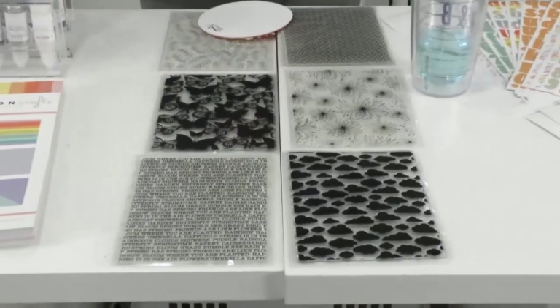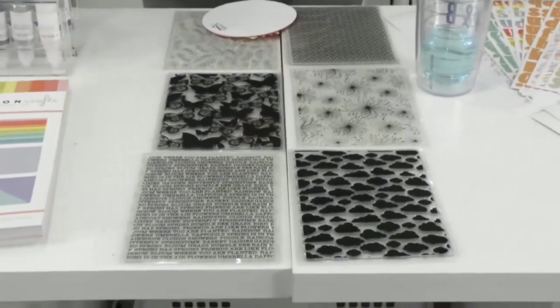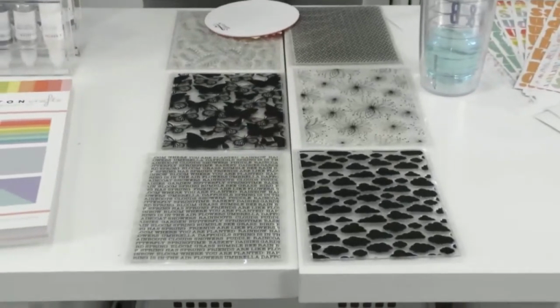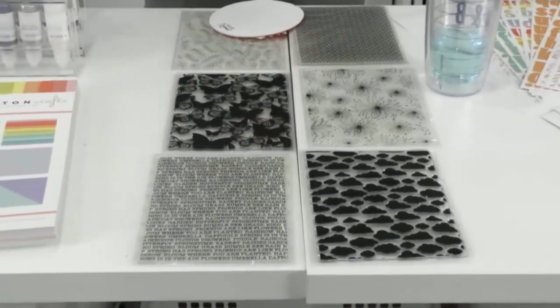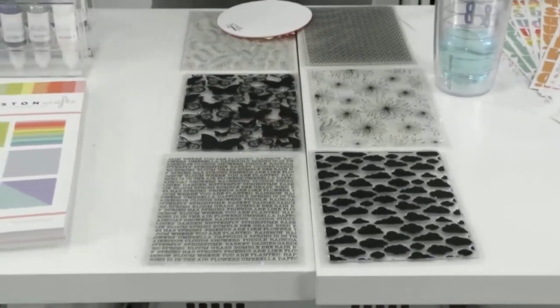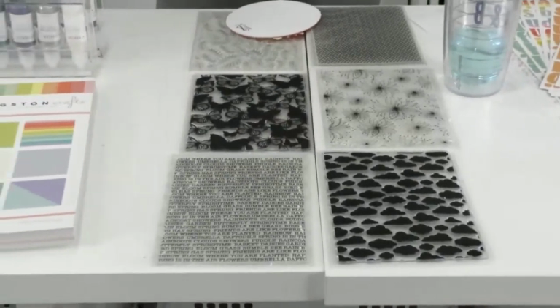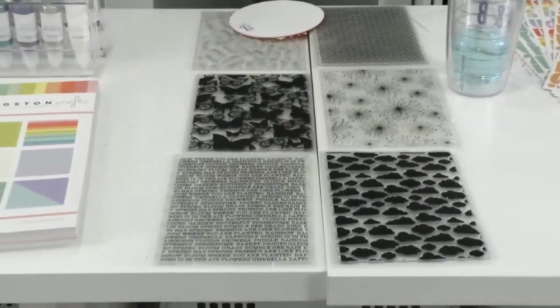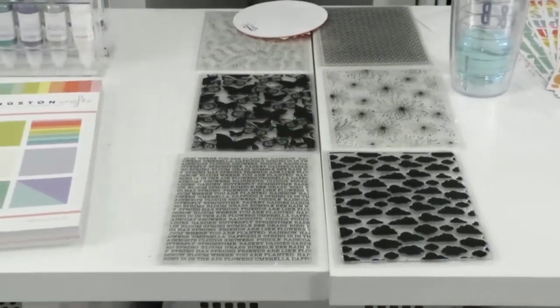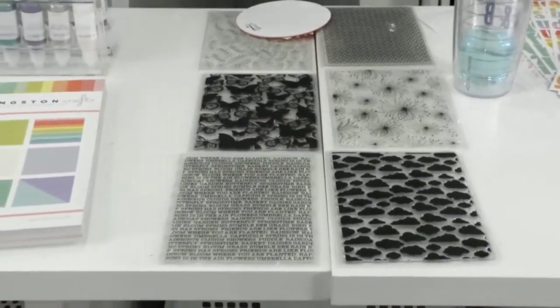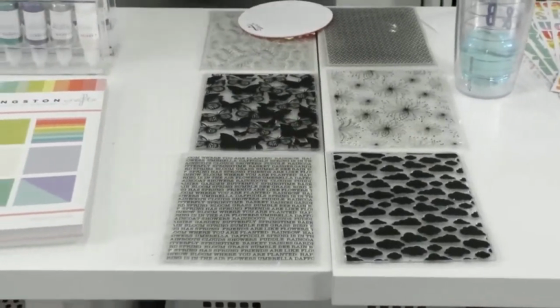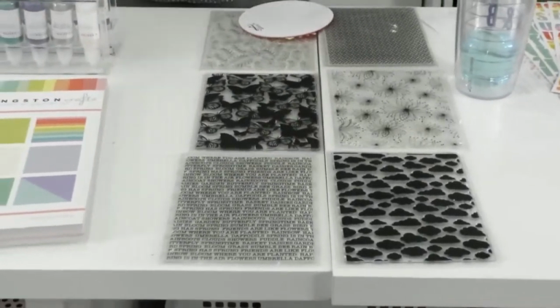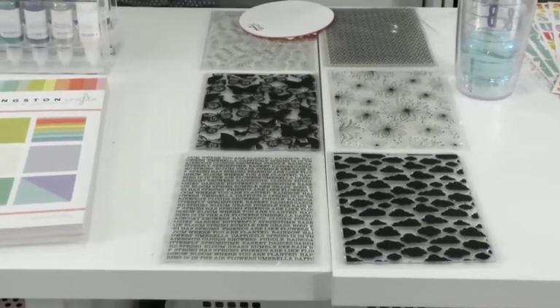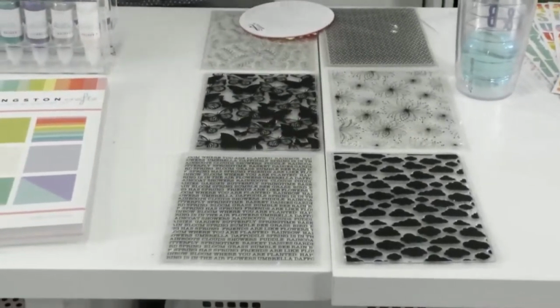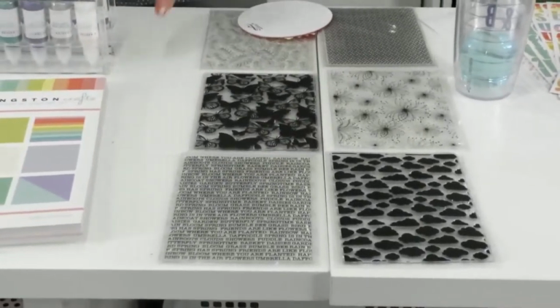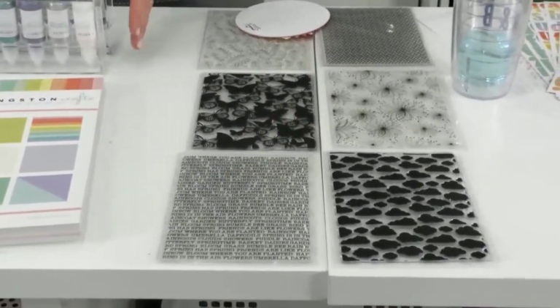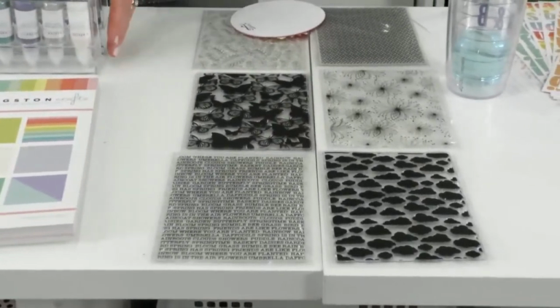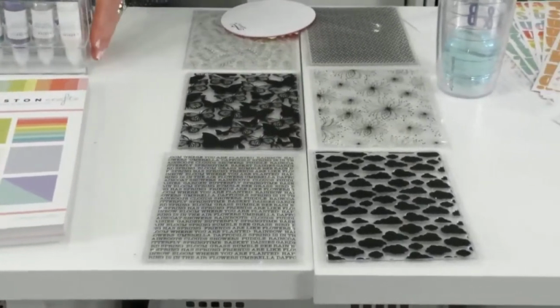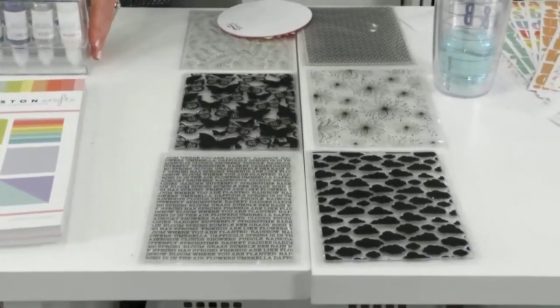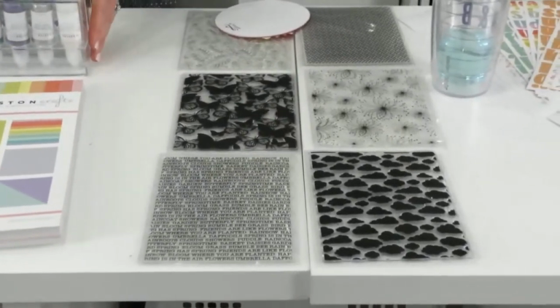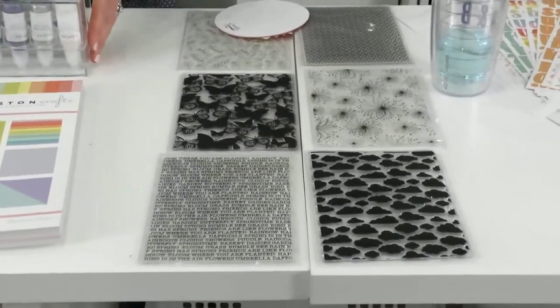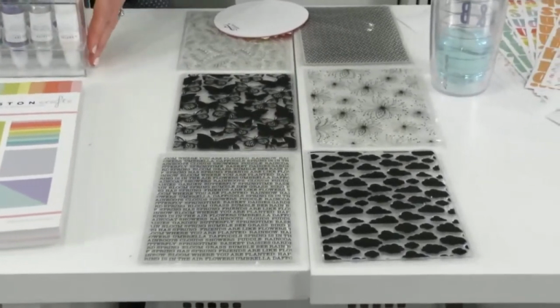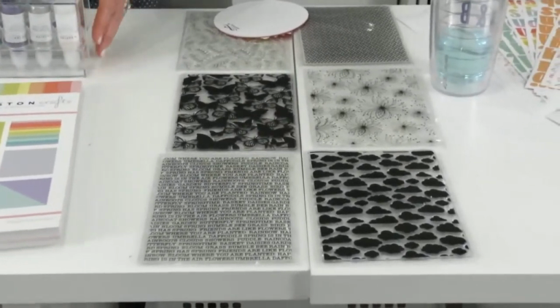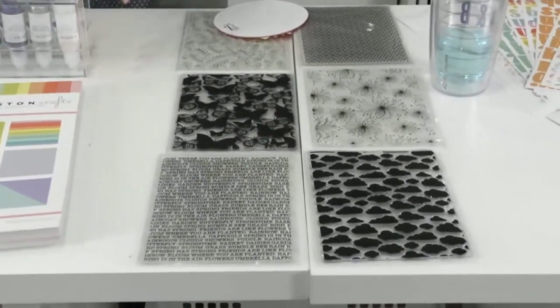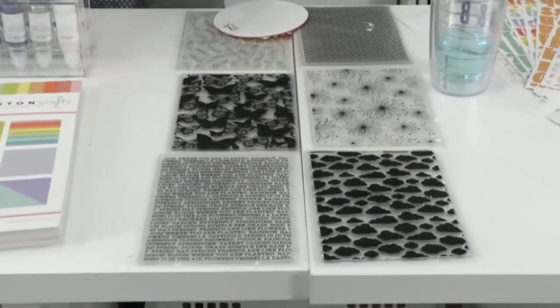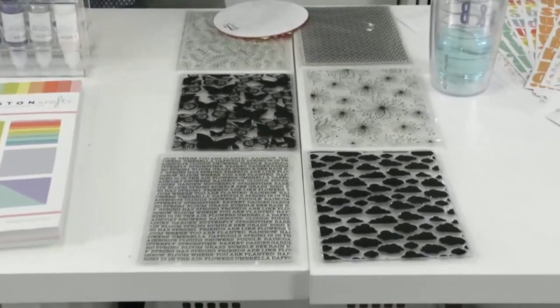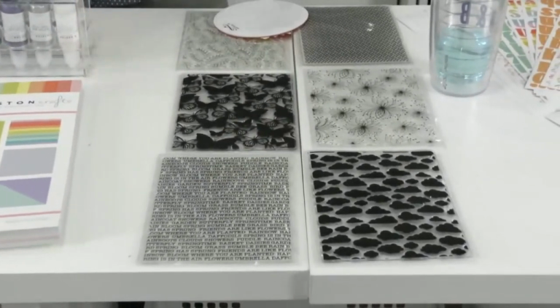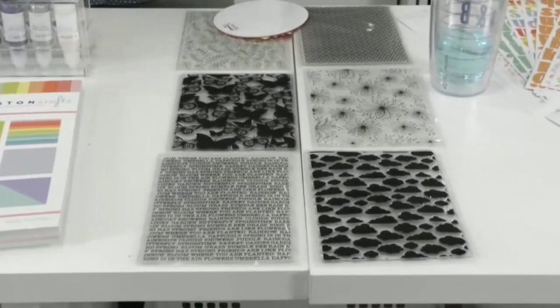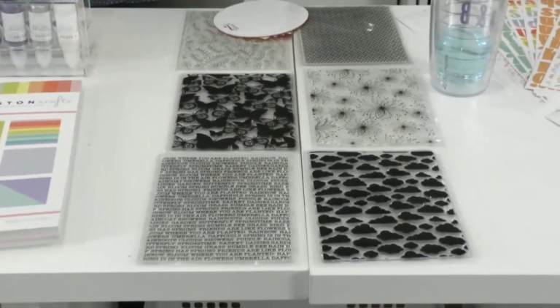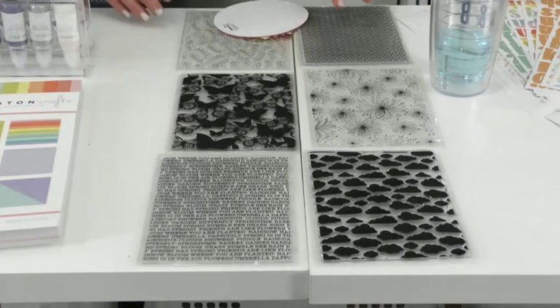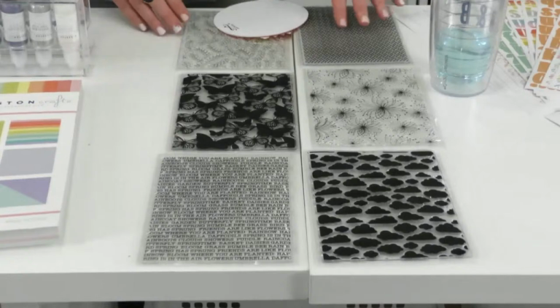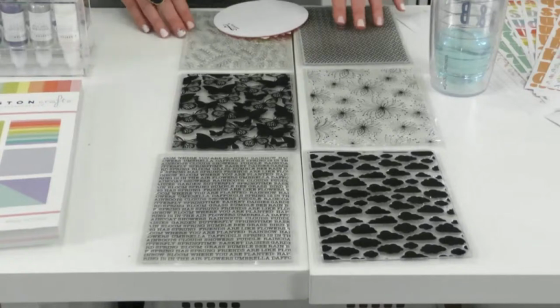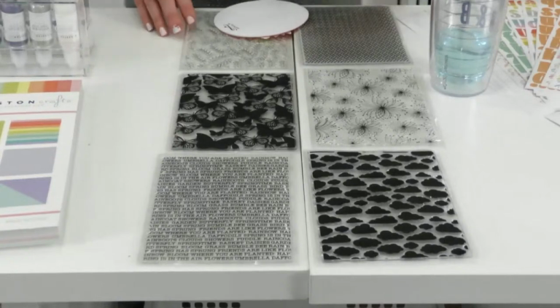We have begged HSN to reorder the brushes, and I think they'll bend to peer pressure.